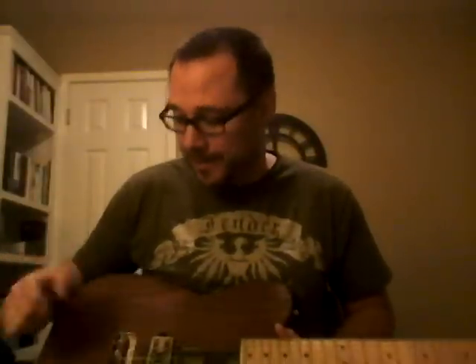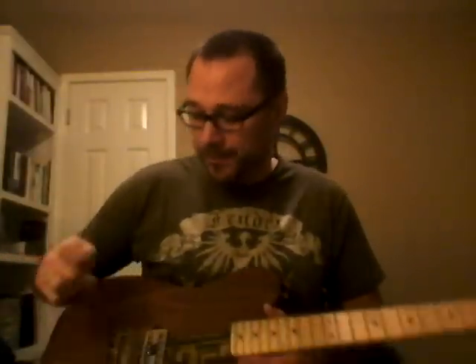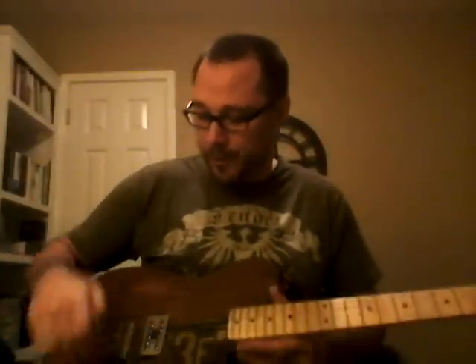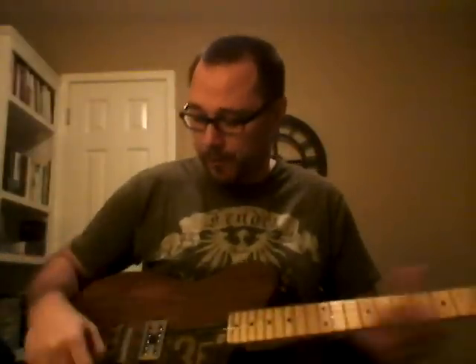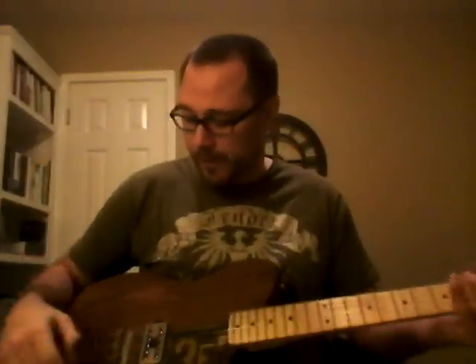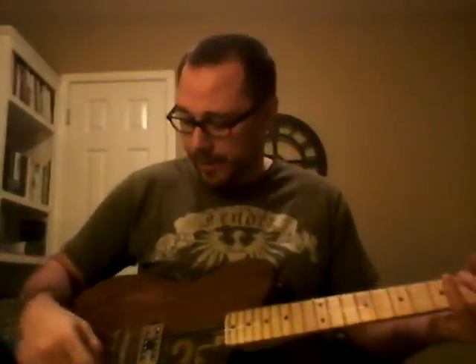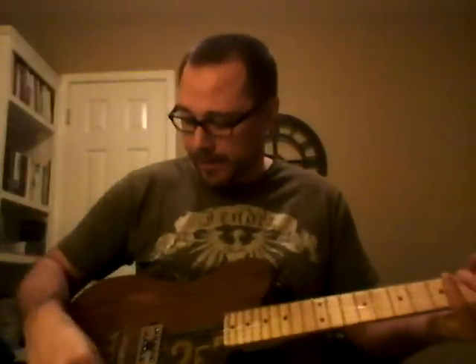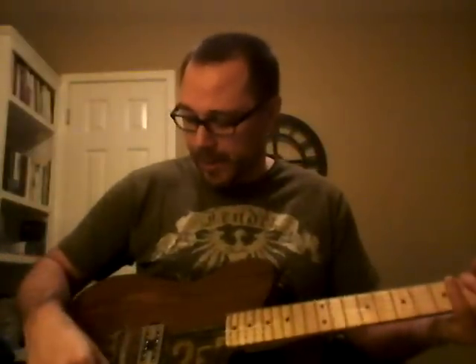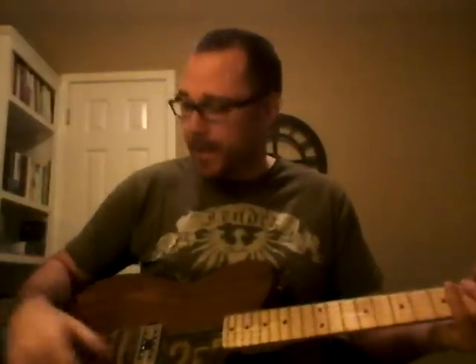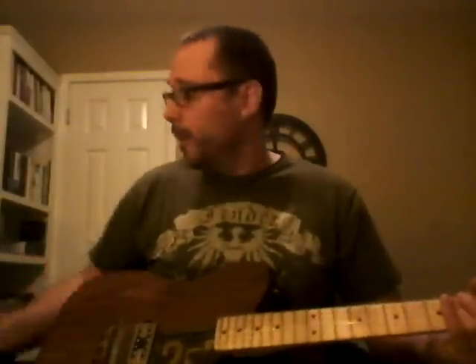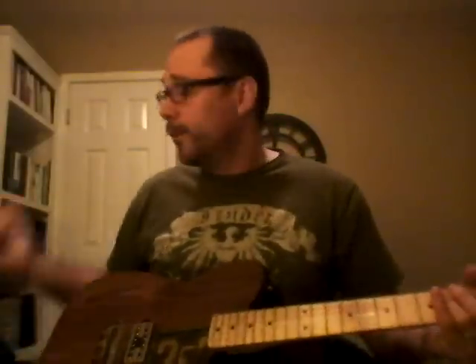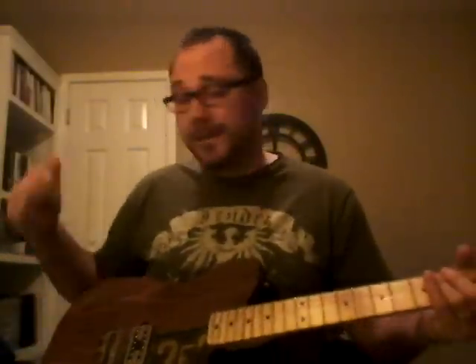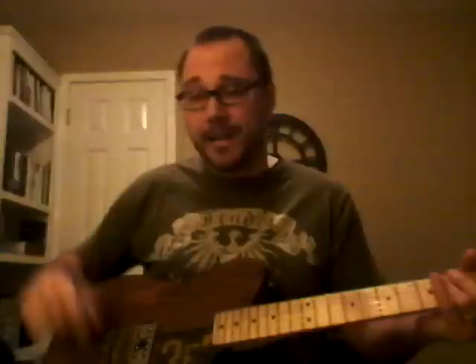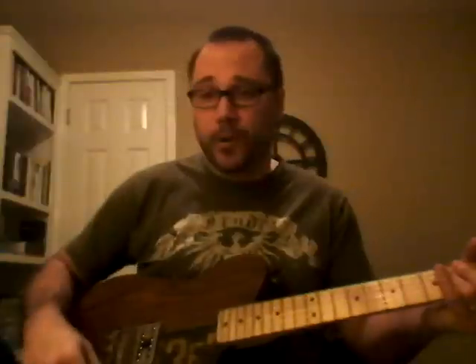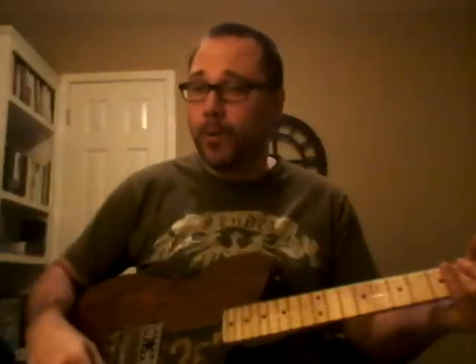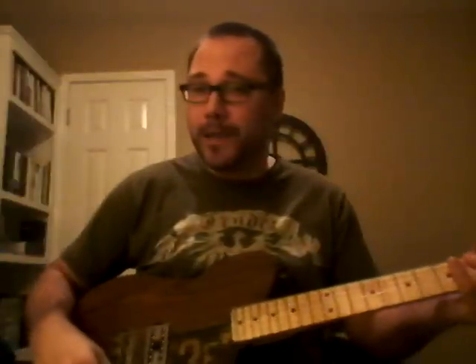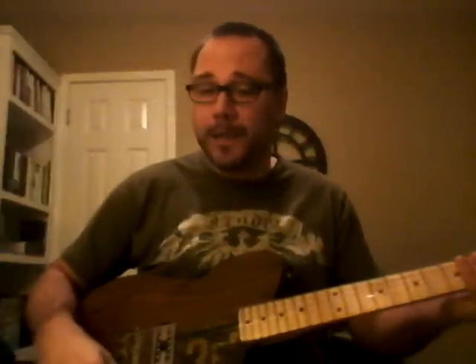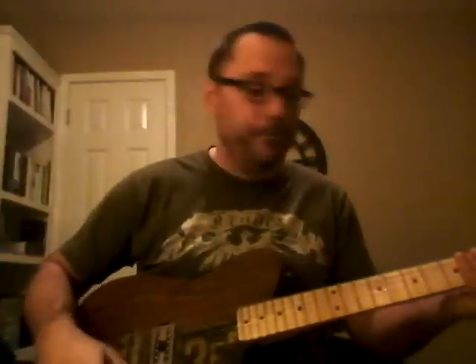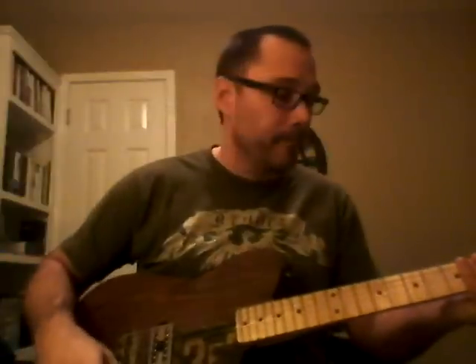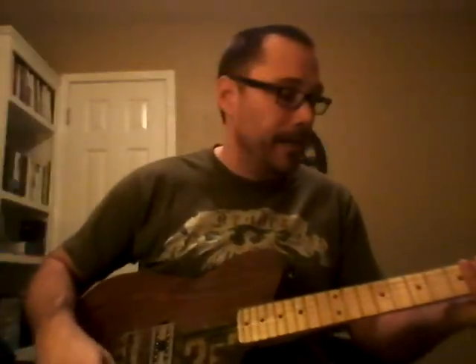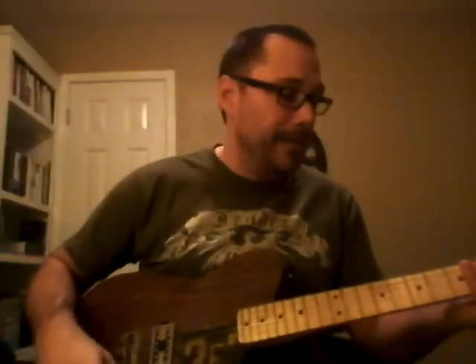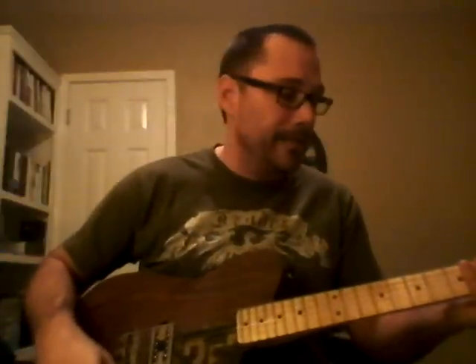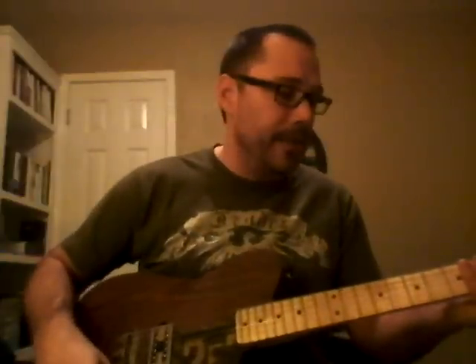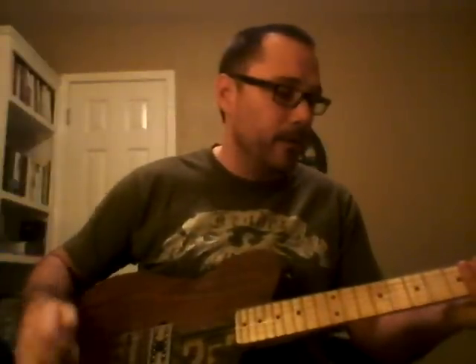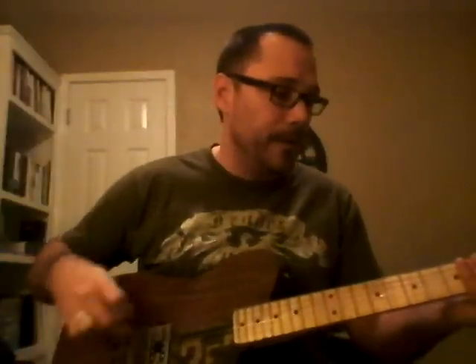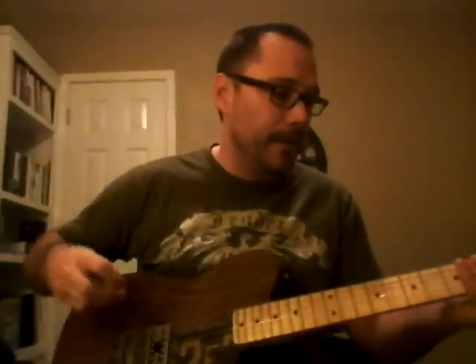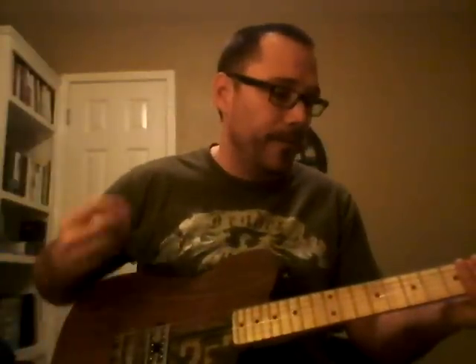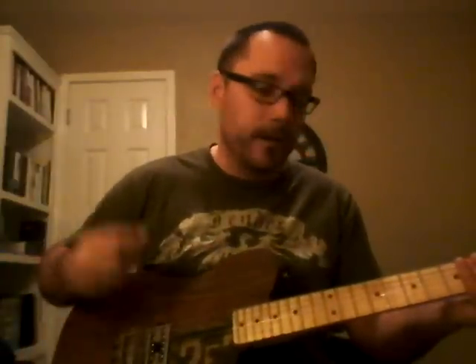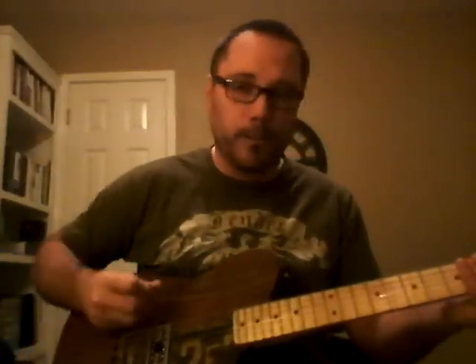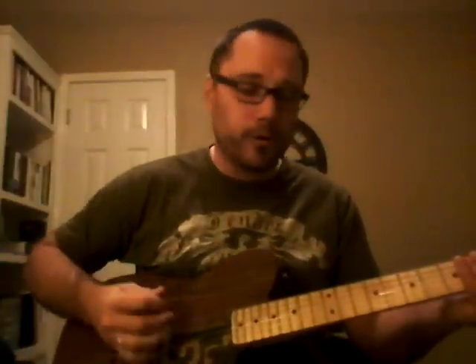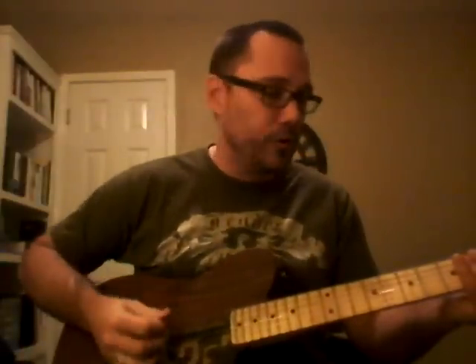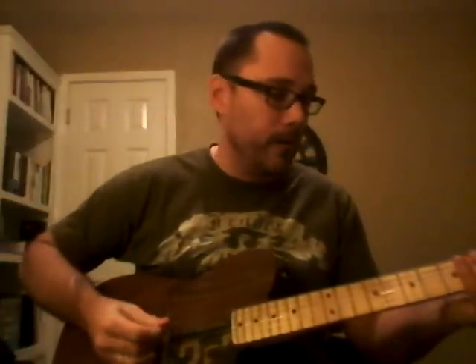I've got it running through my Tech 21, and this is on the Marshall channel.